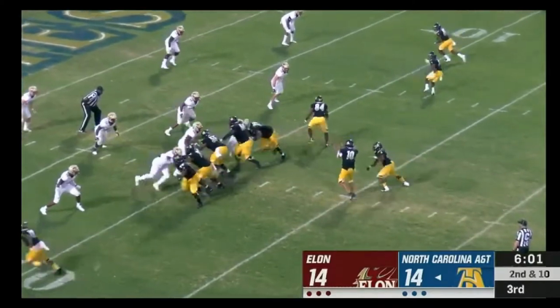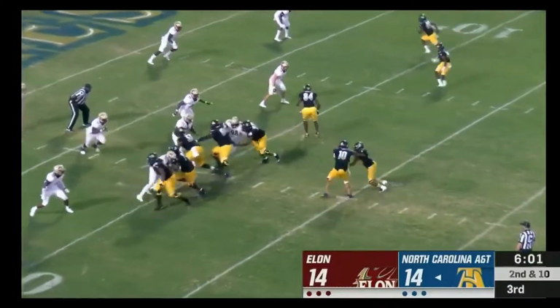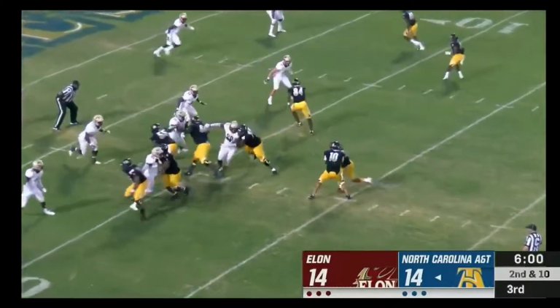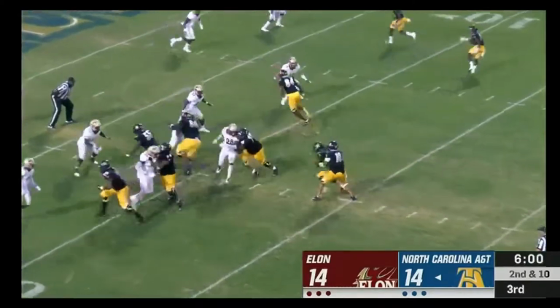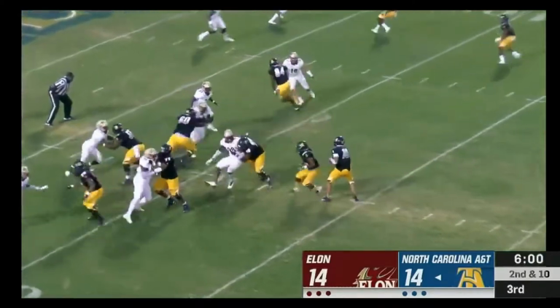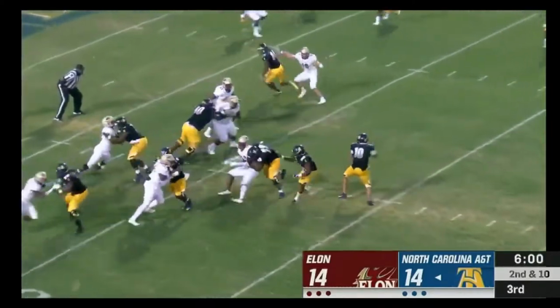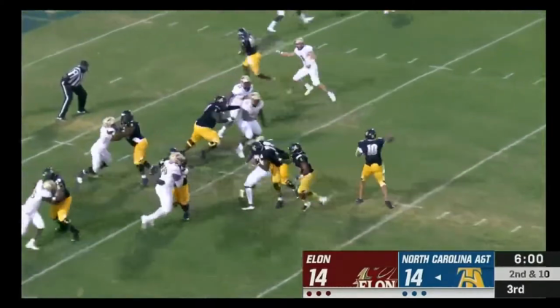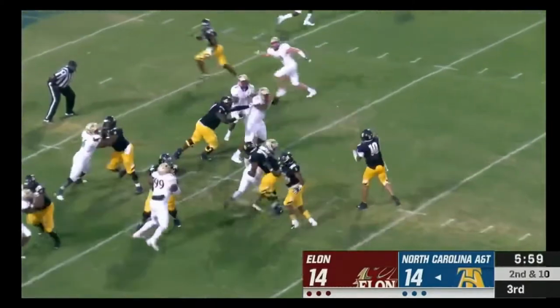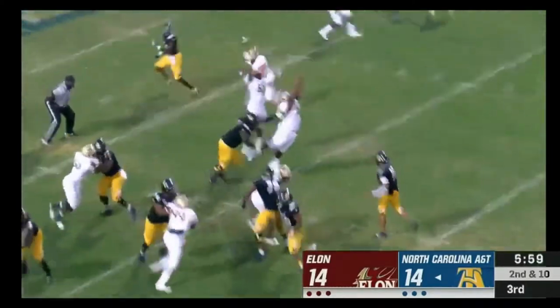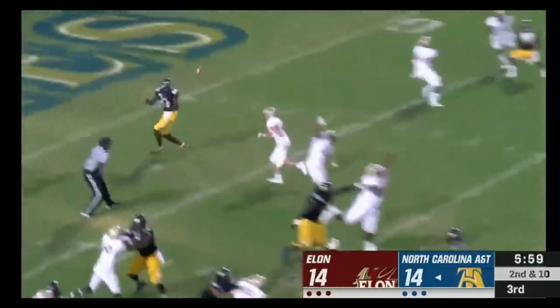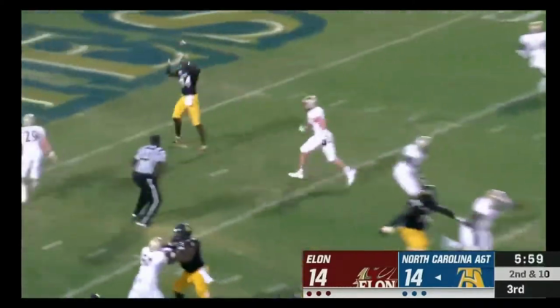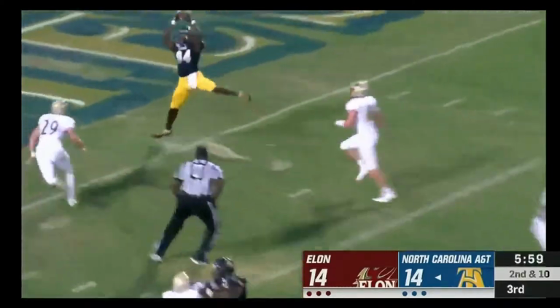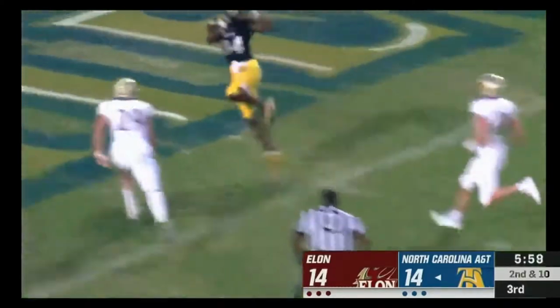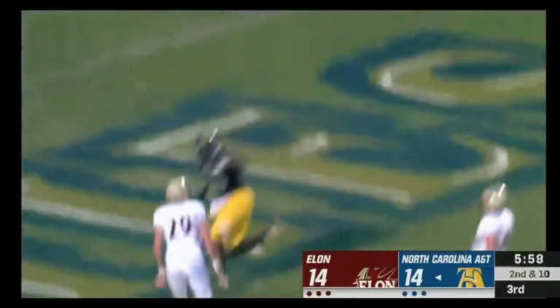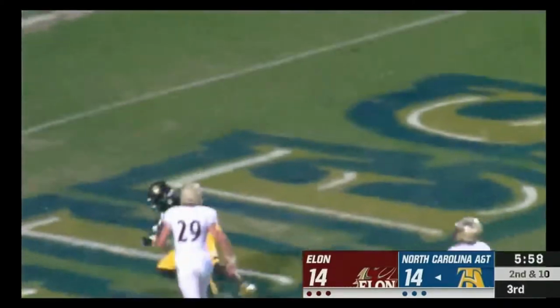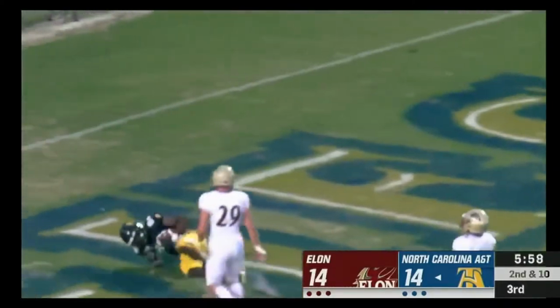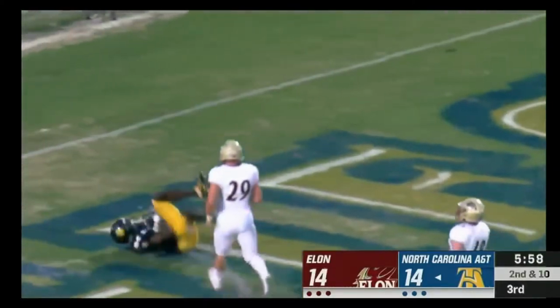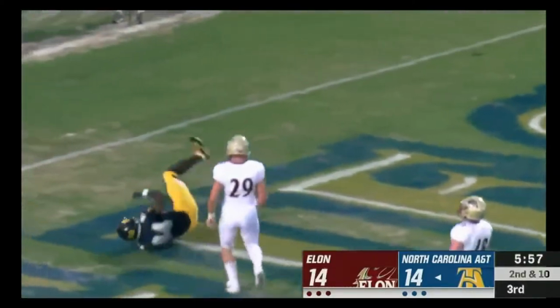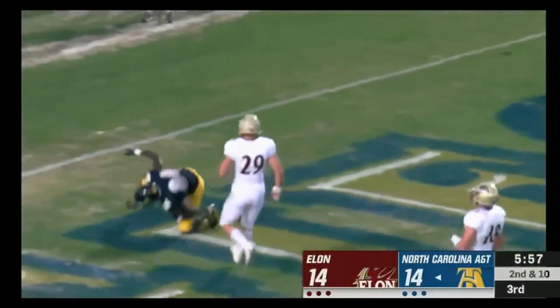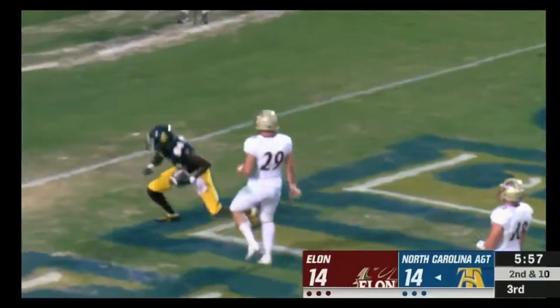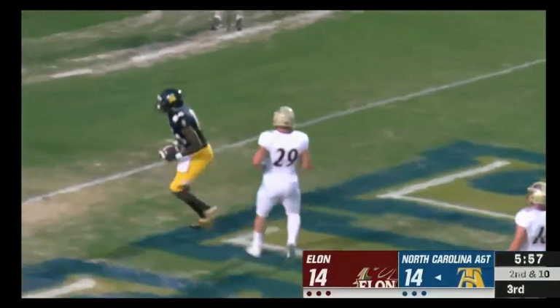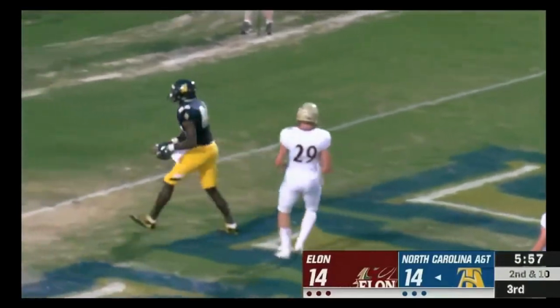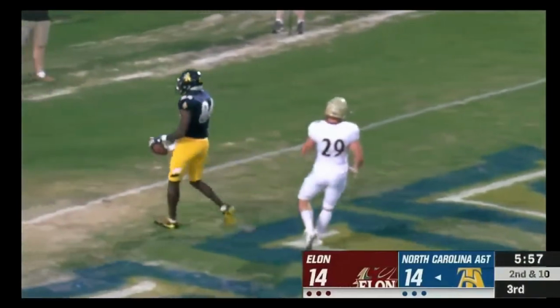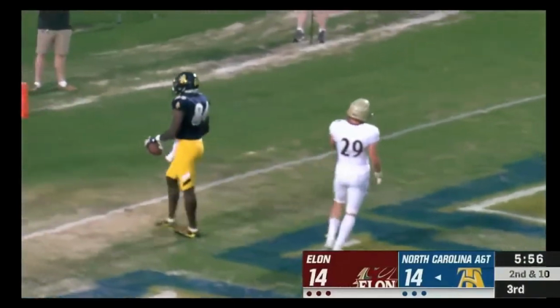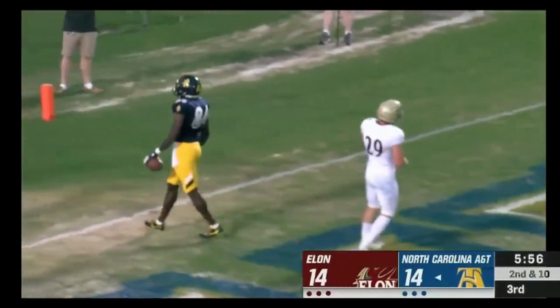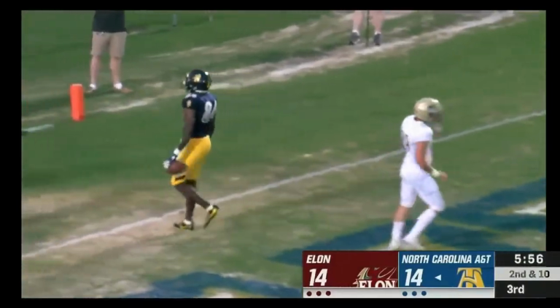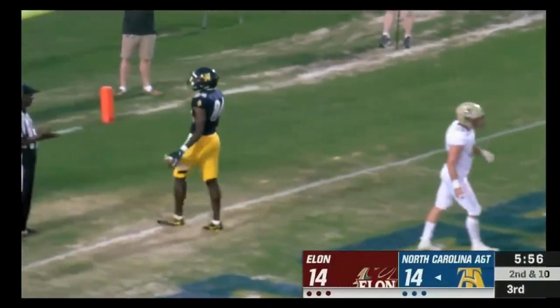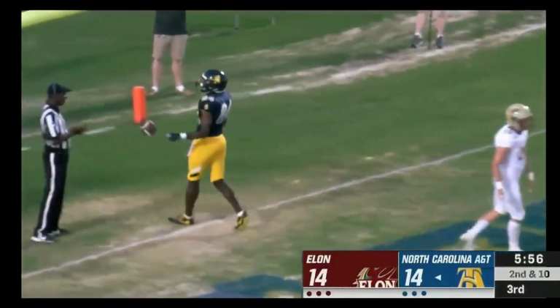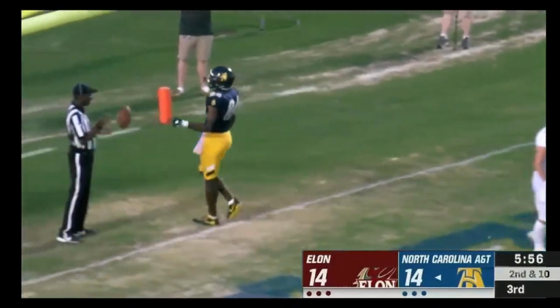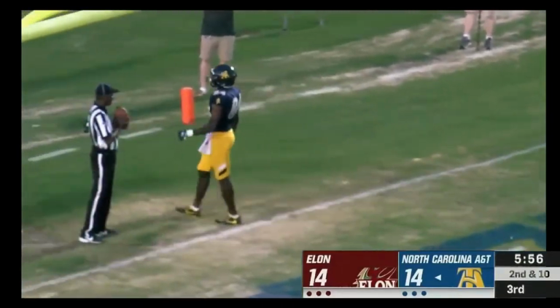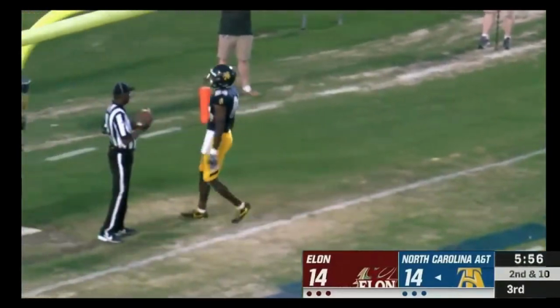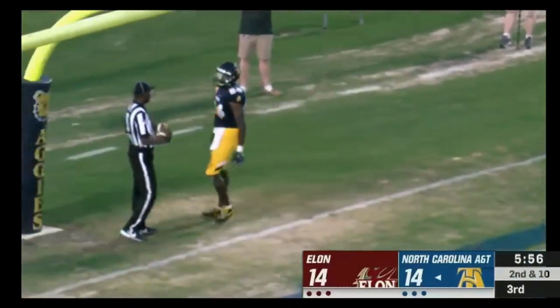Second and goal — play action over the middle. Give him six! Touchdown.